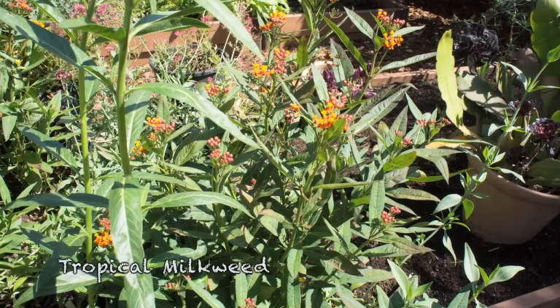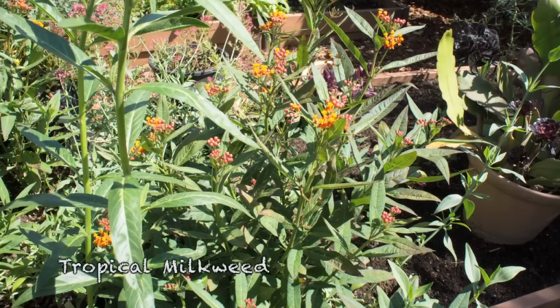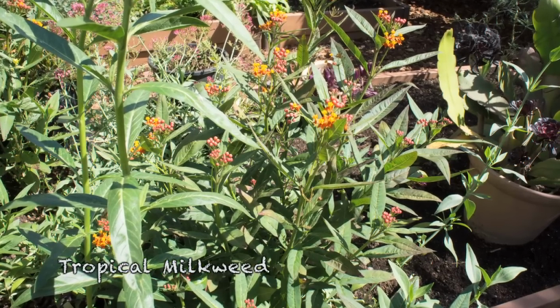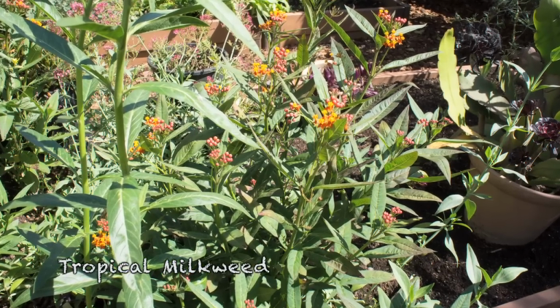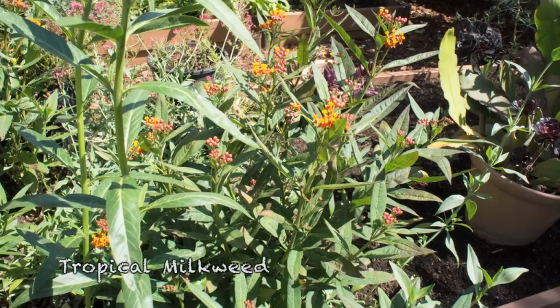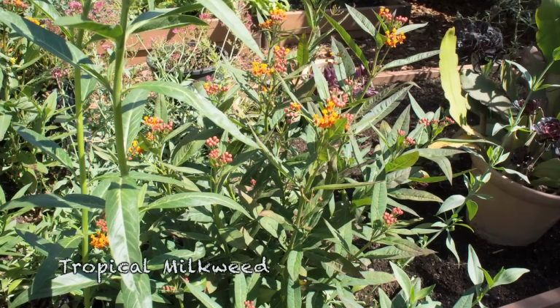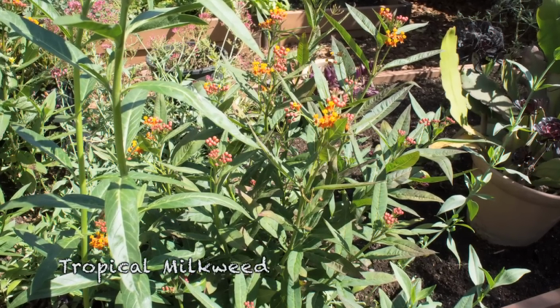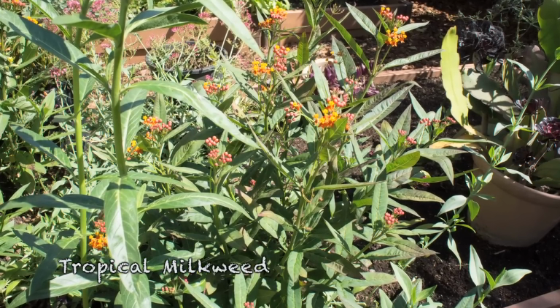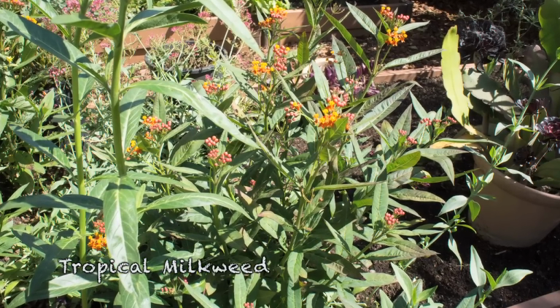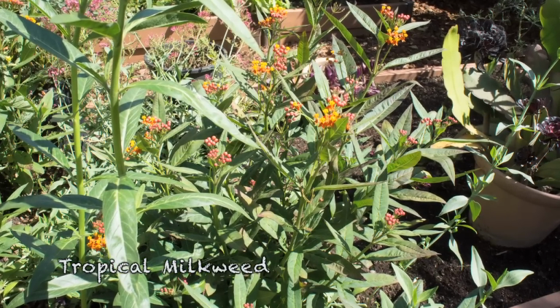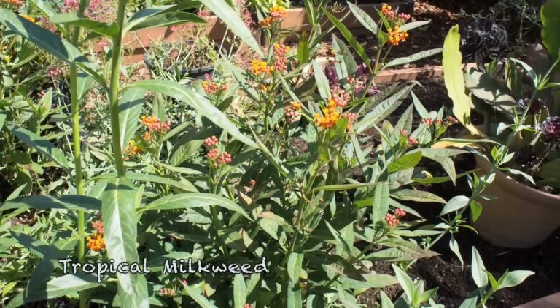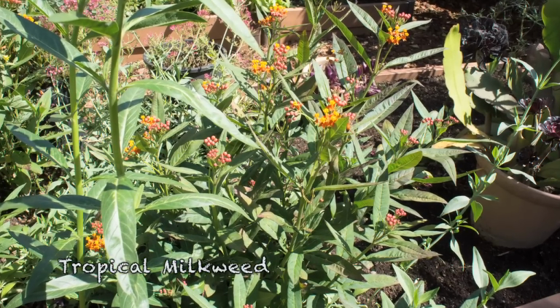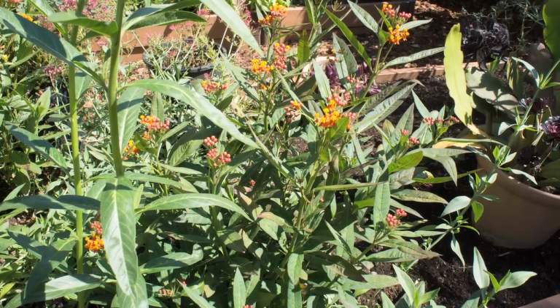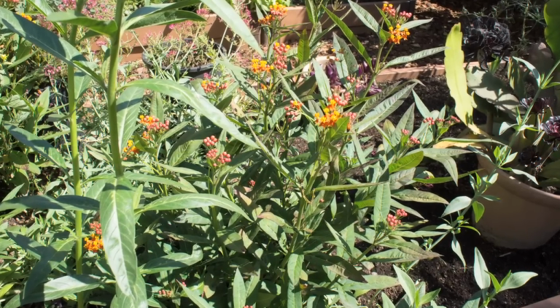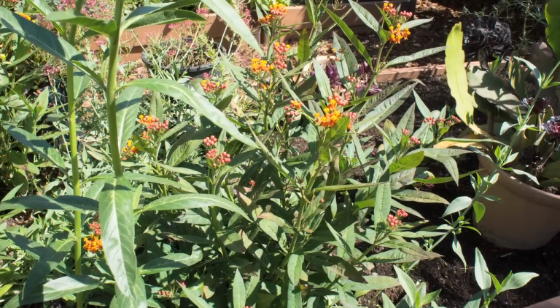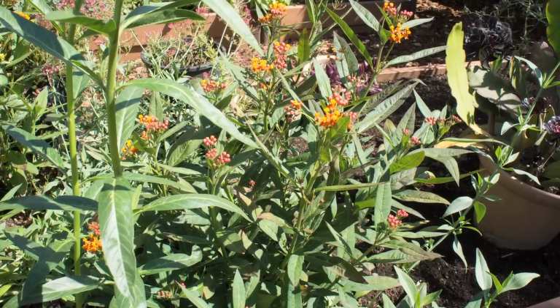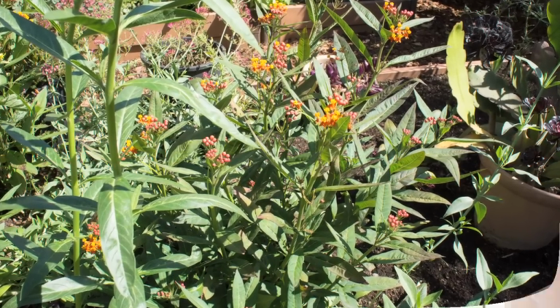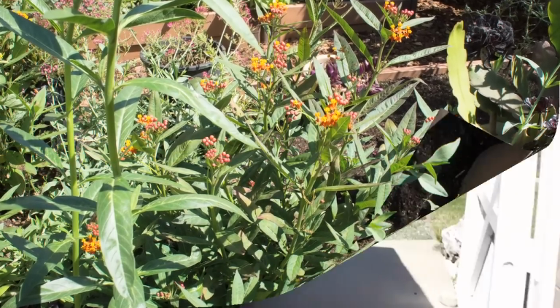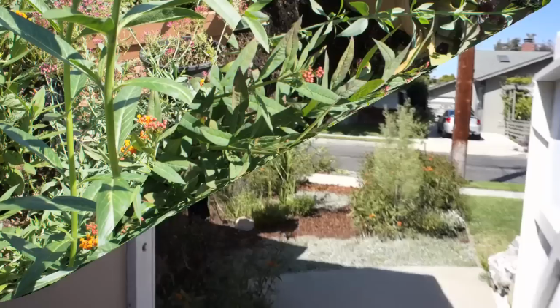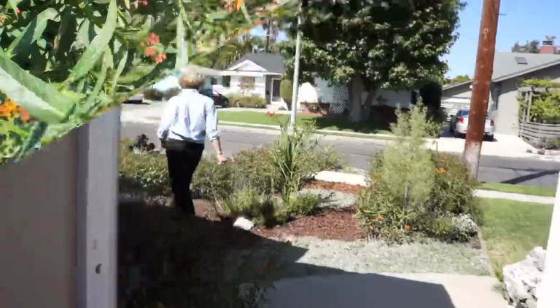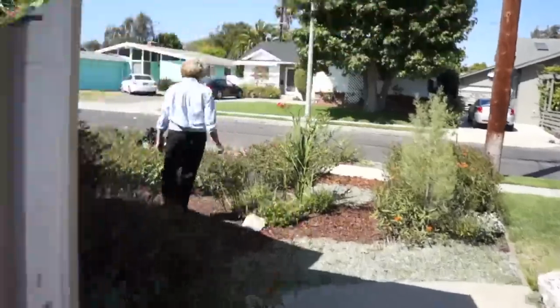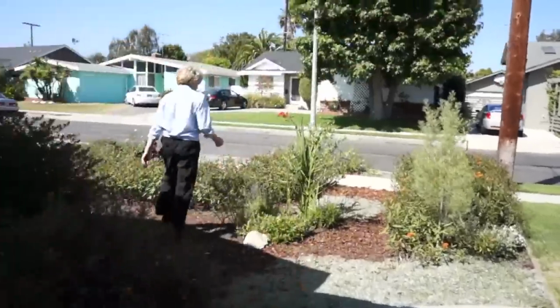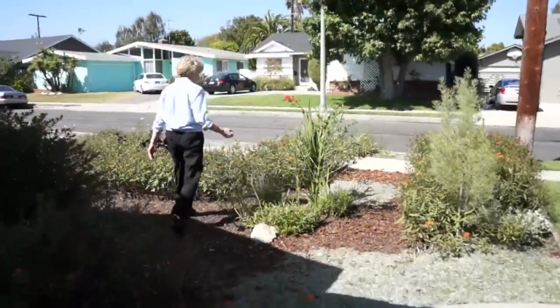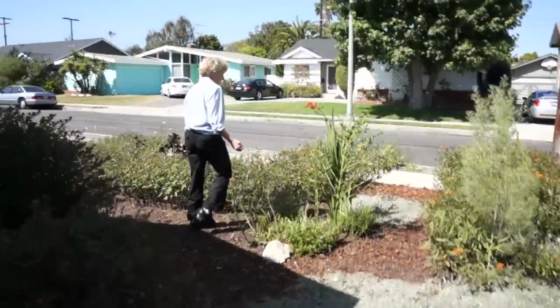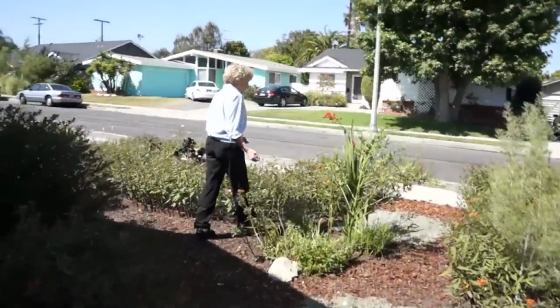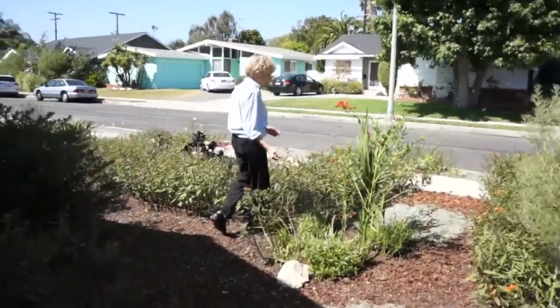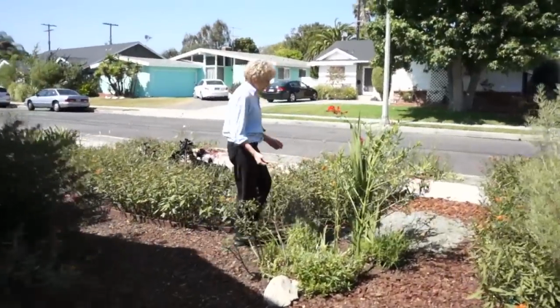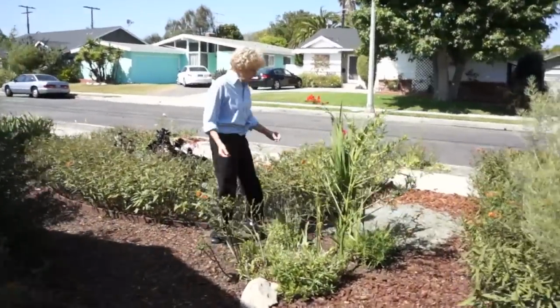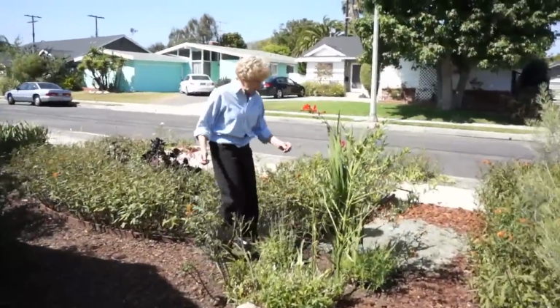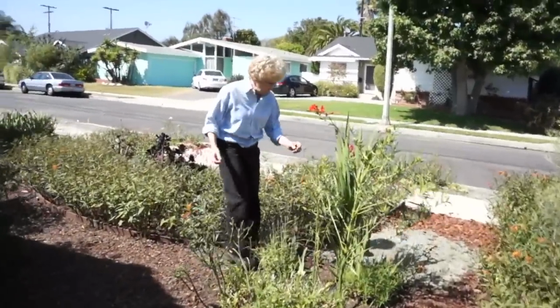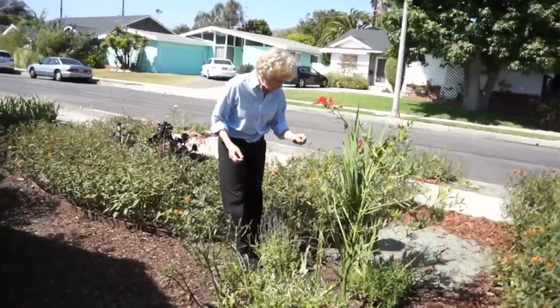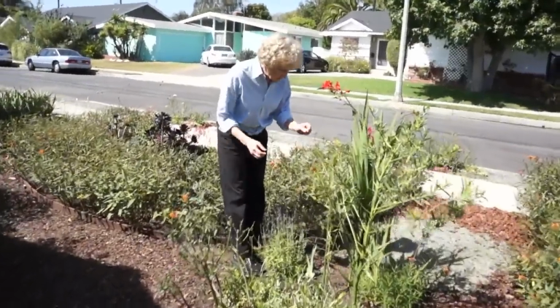With numbers of western monarchs in serious decline, Lori is on a mission to increase monarch habitat.